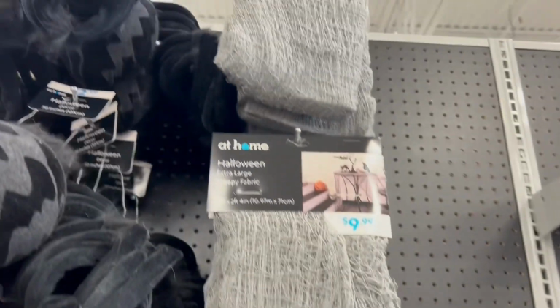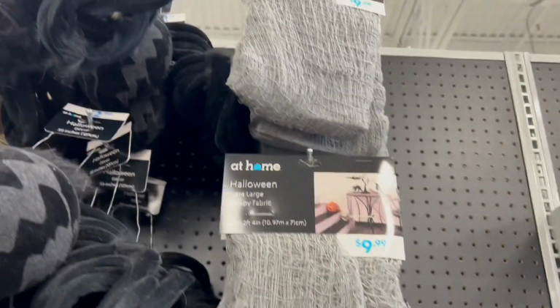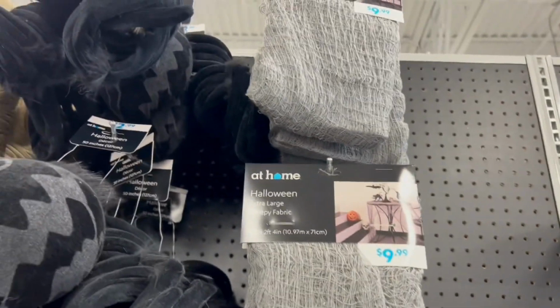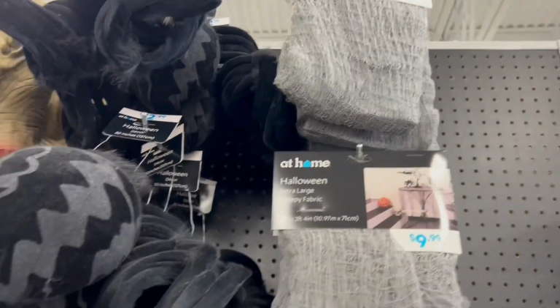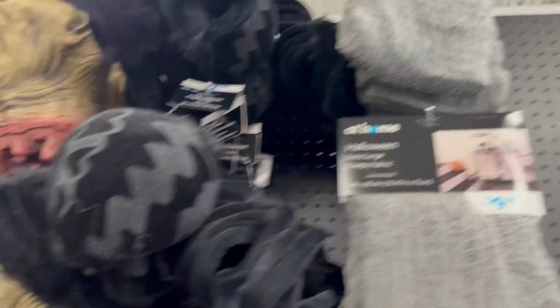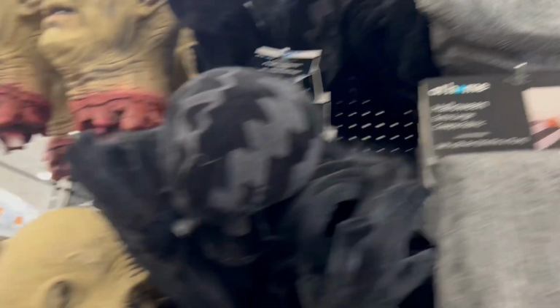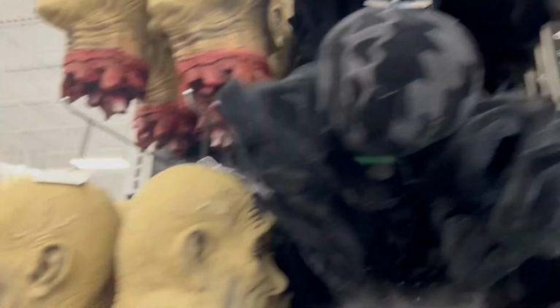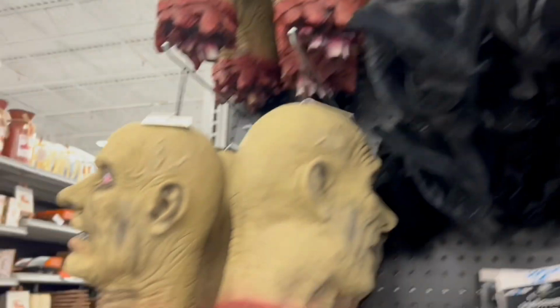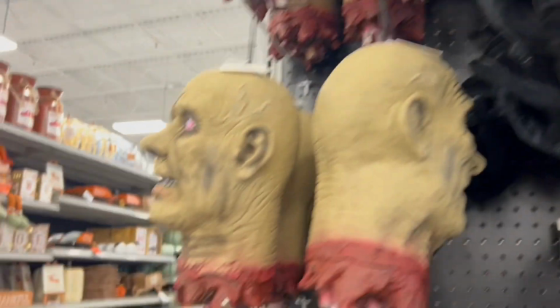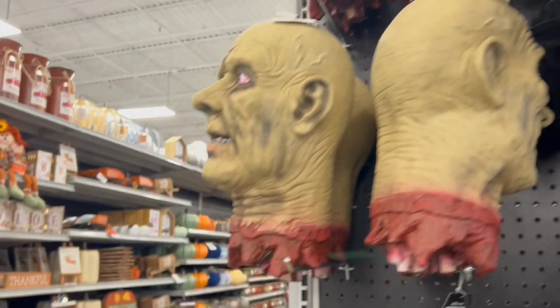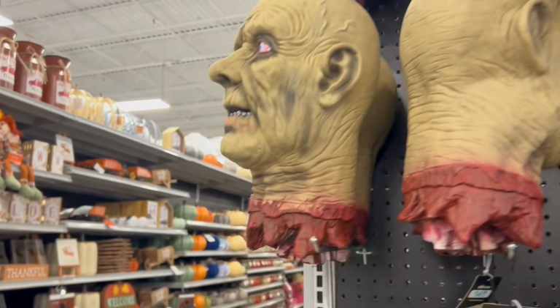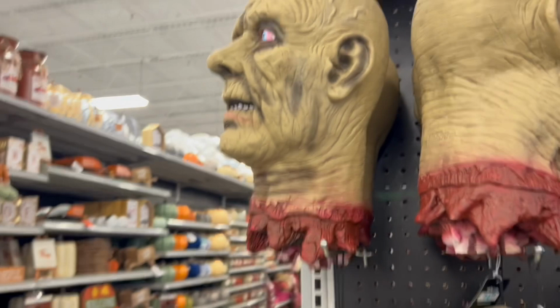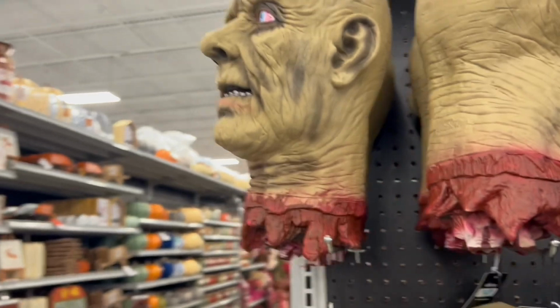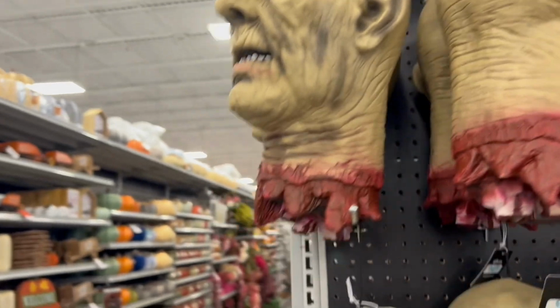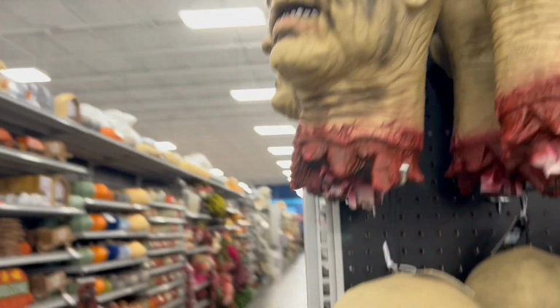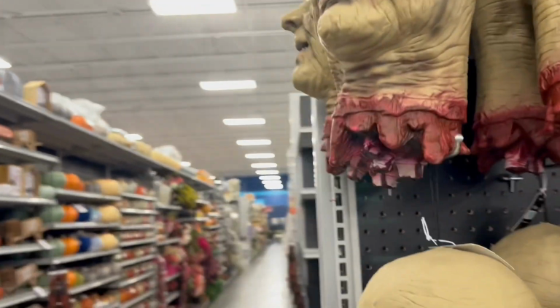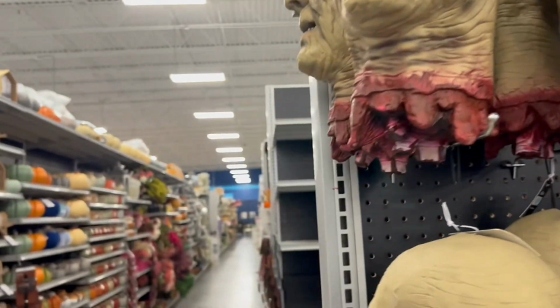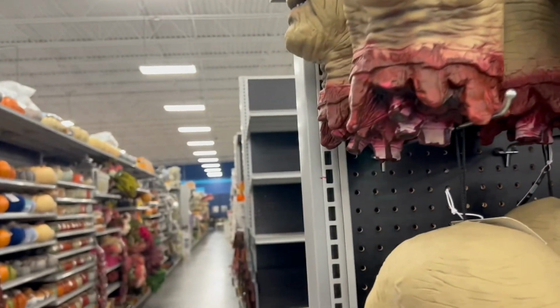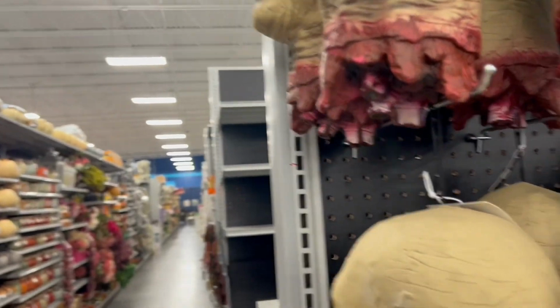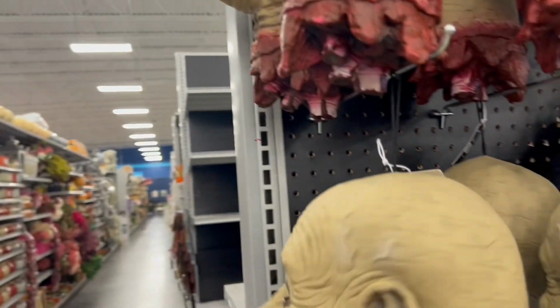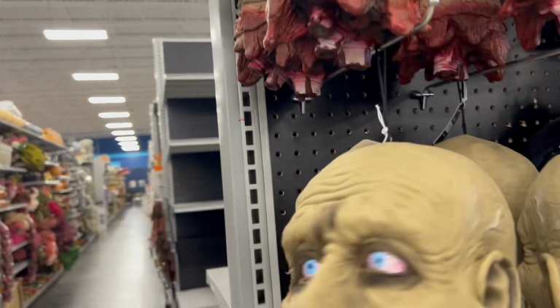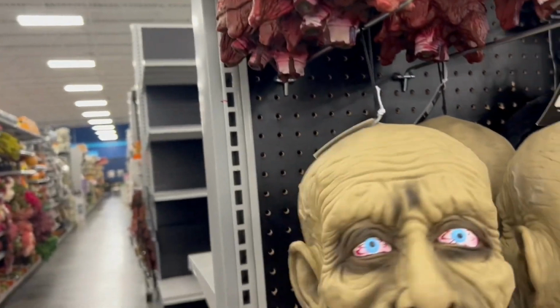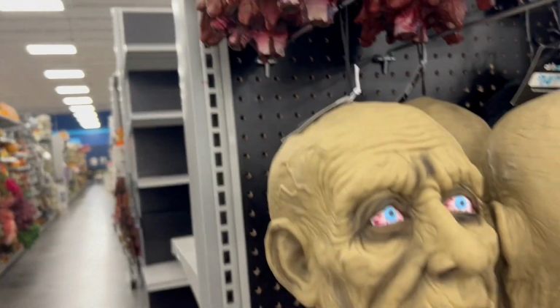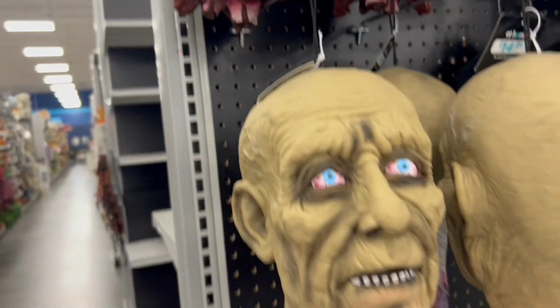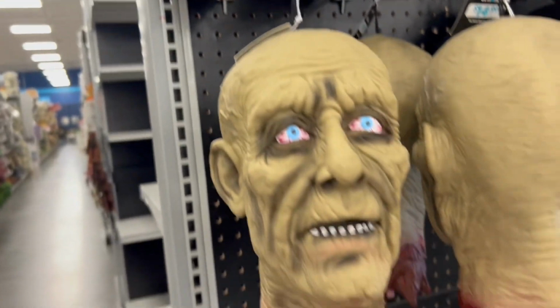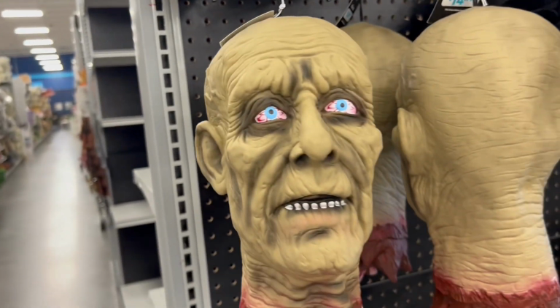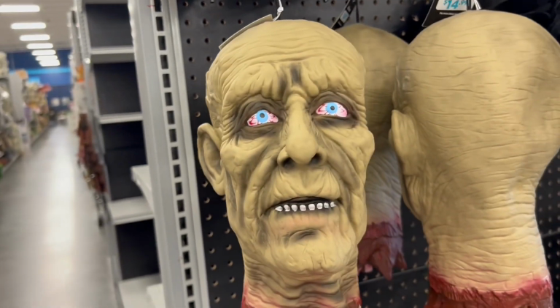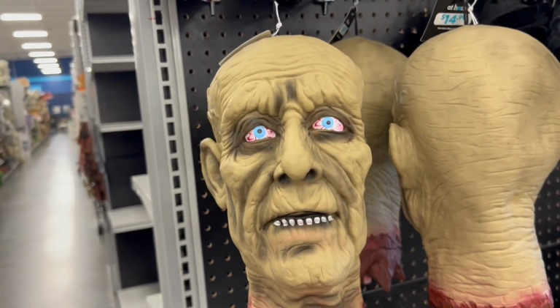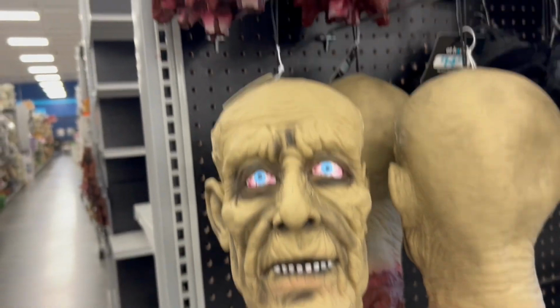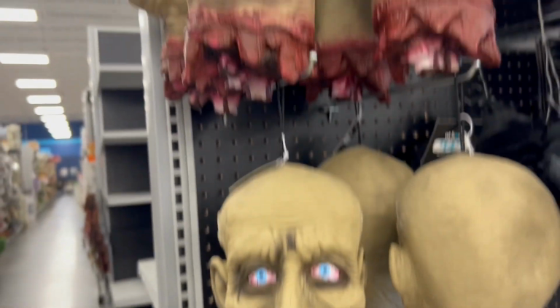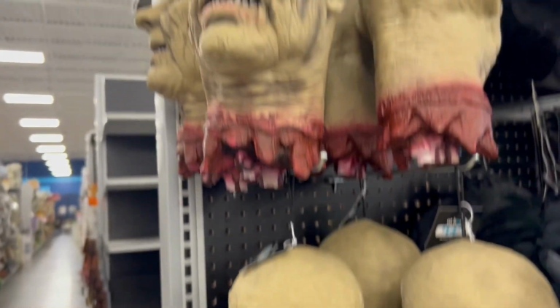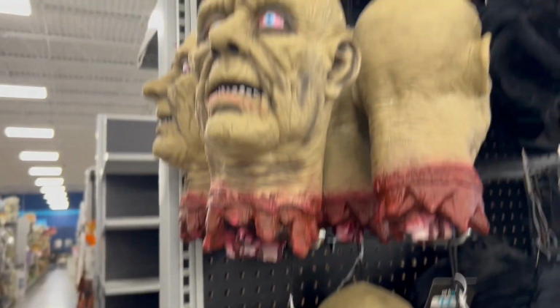They have some creepy cloth. And look at Steve — the headless dude. He's just hanging out here.